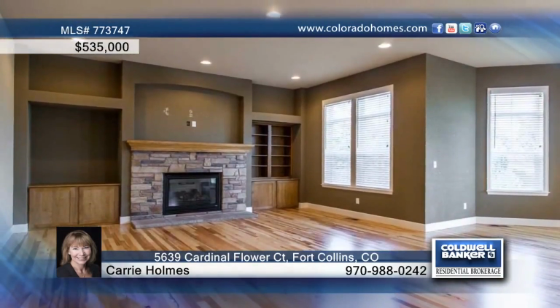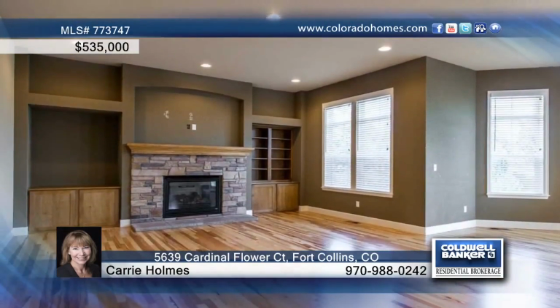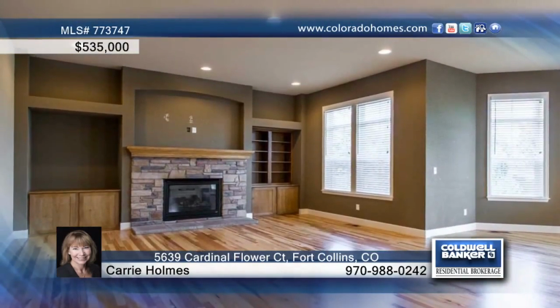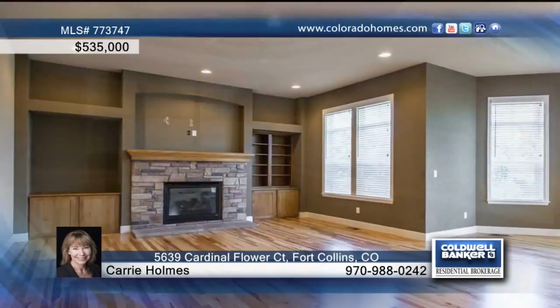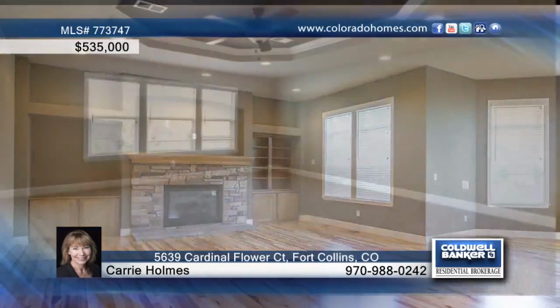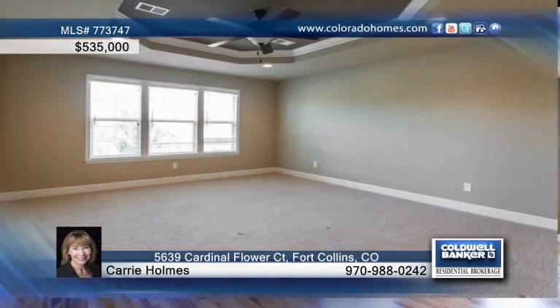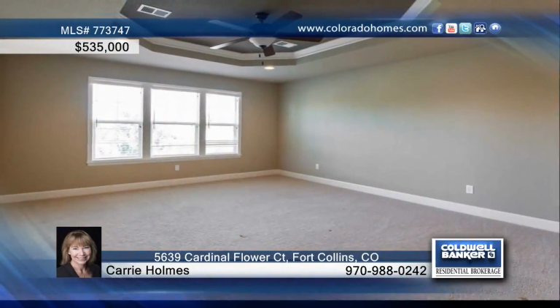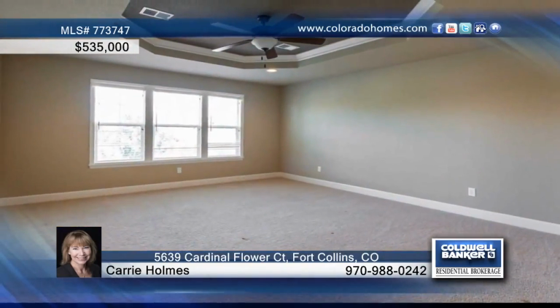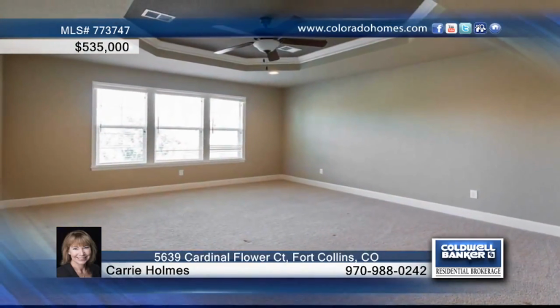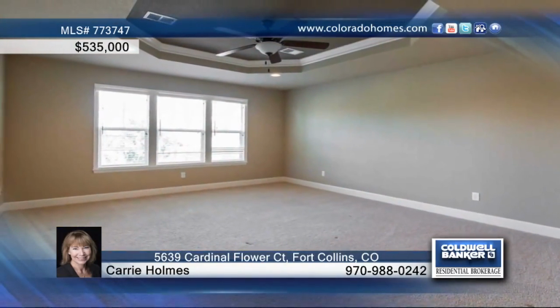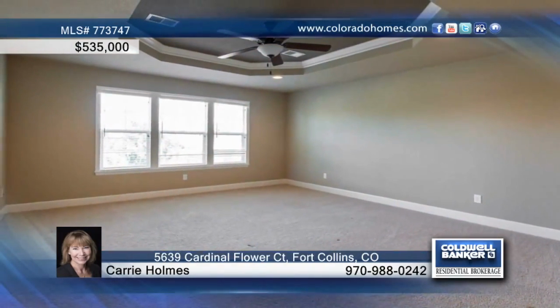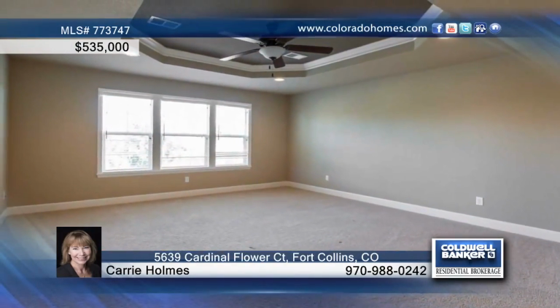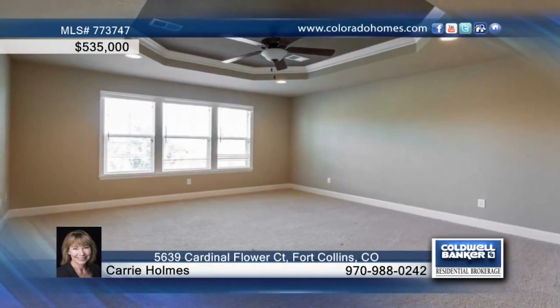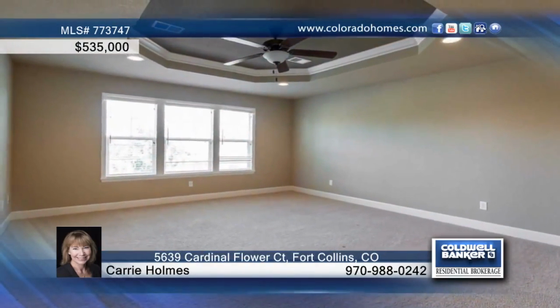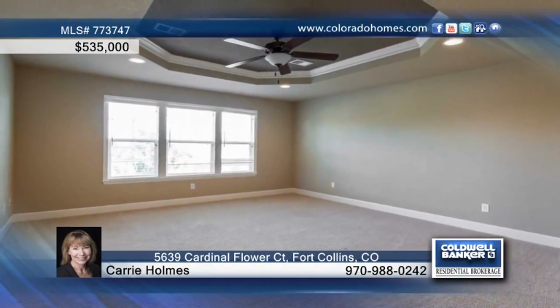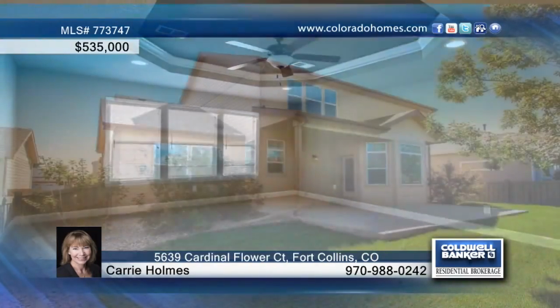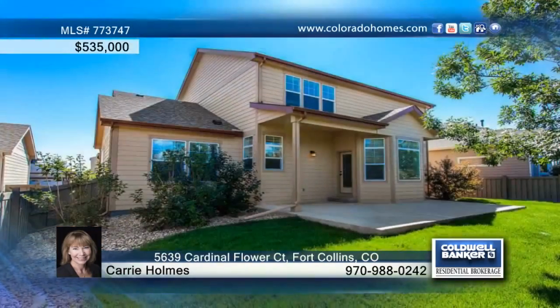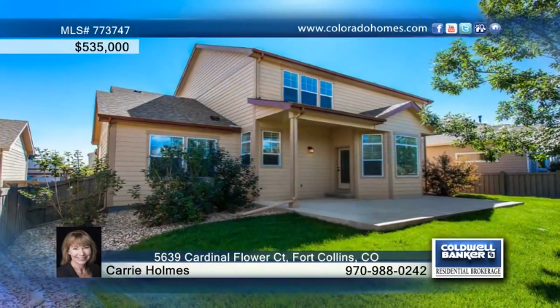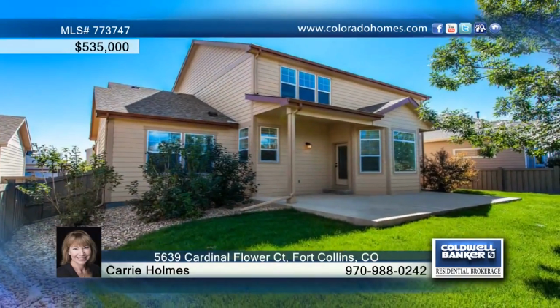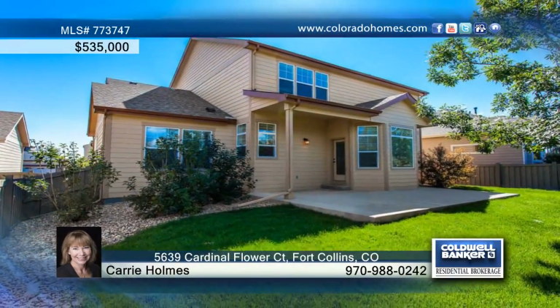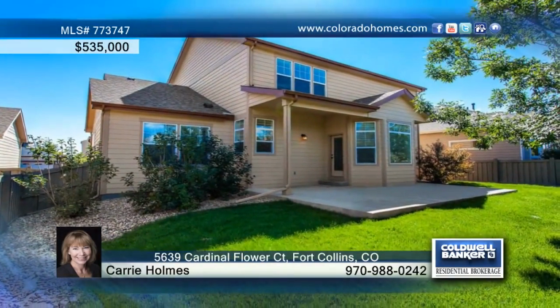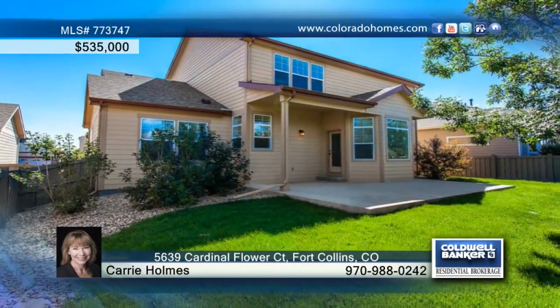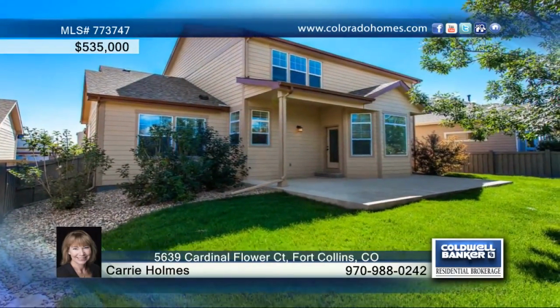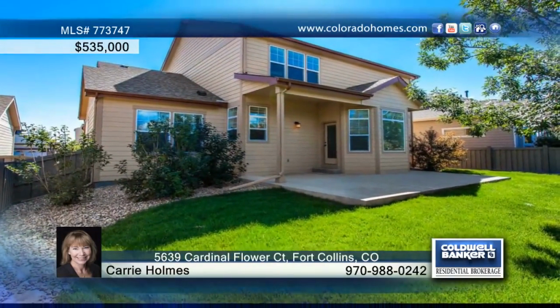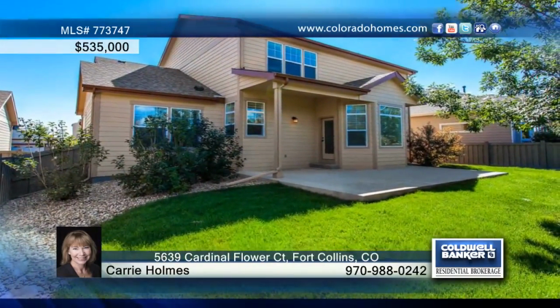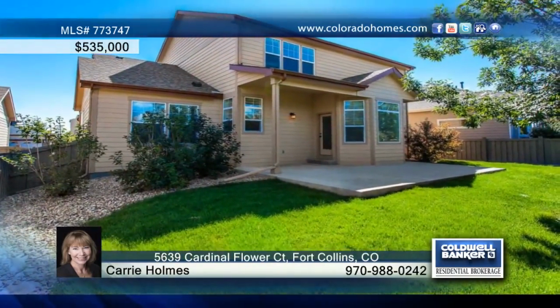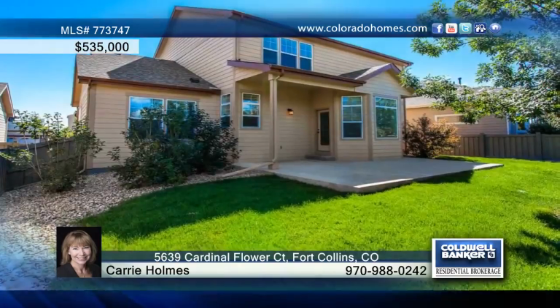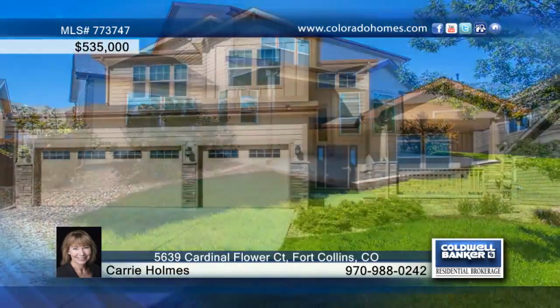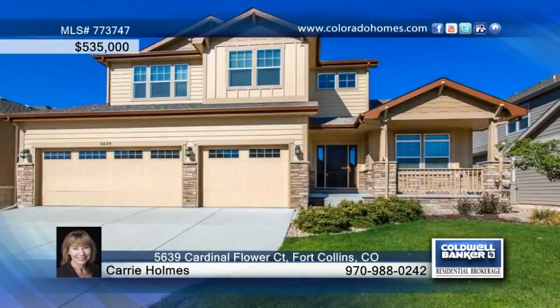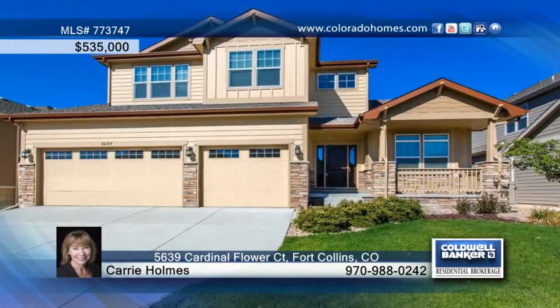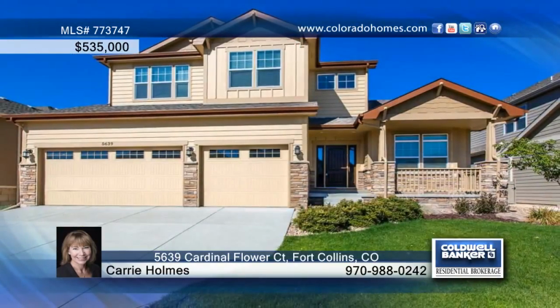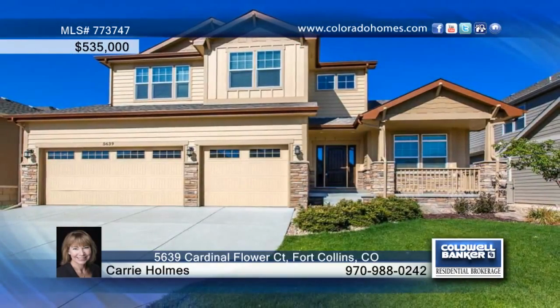The master retreat offers a five-piece bath as well as stunning mountain views. This home can be seen with a call to Cary Homes.